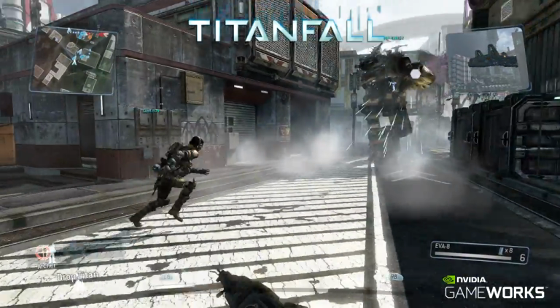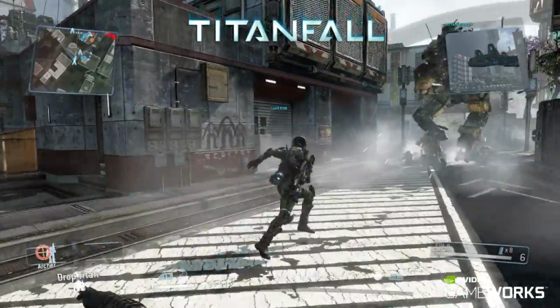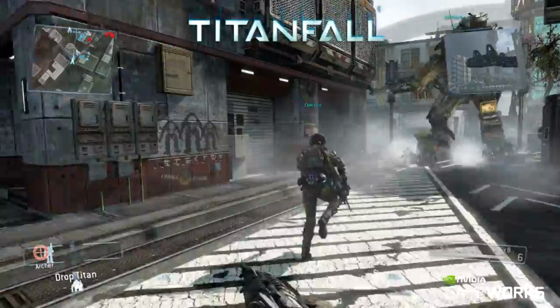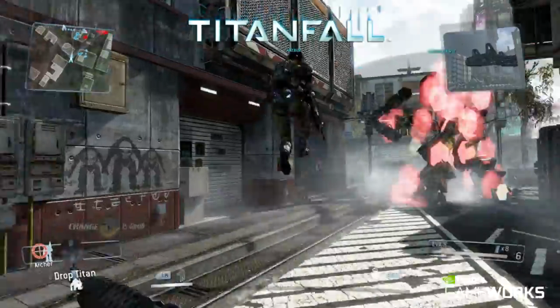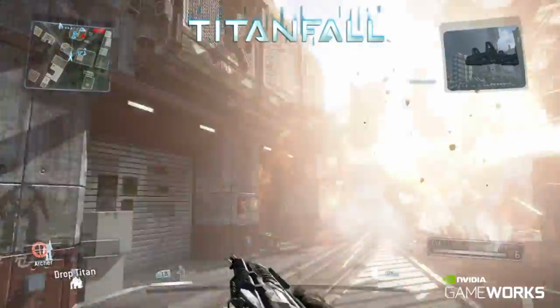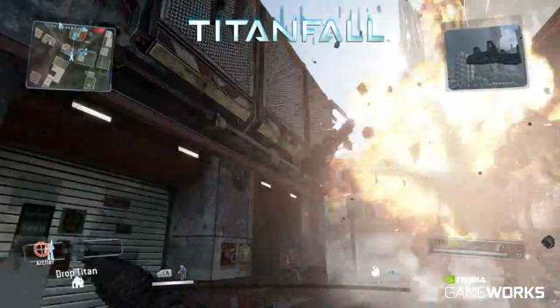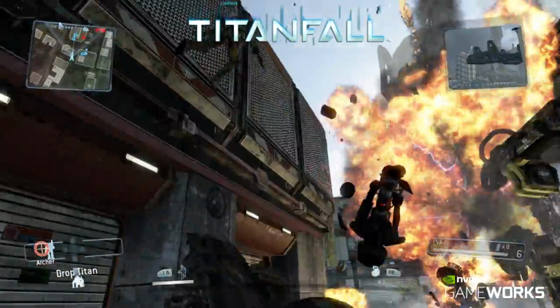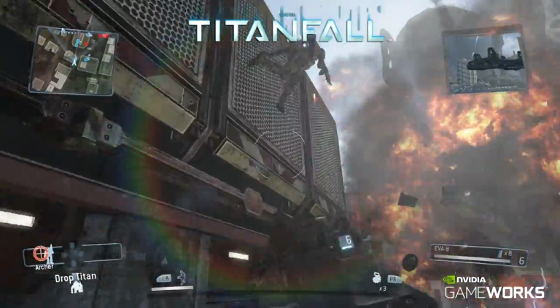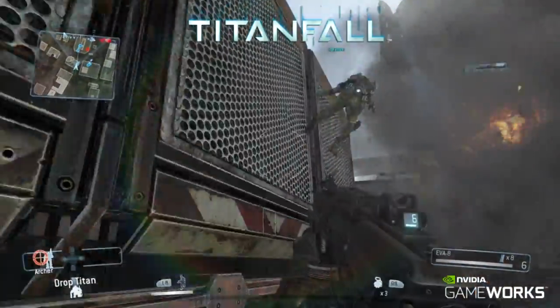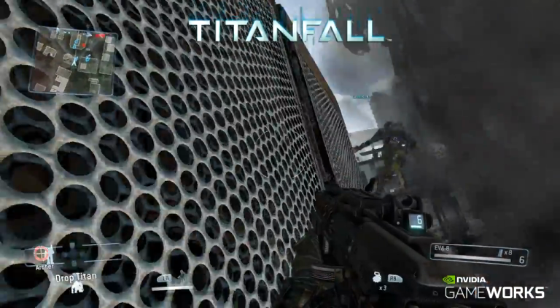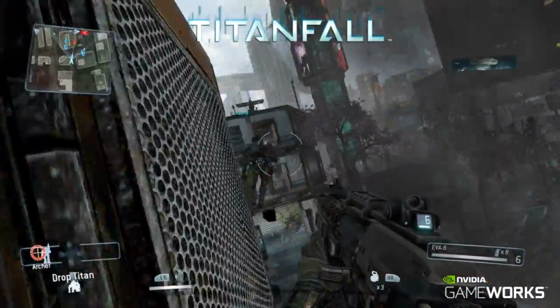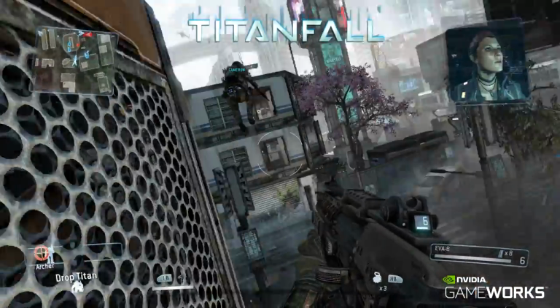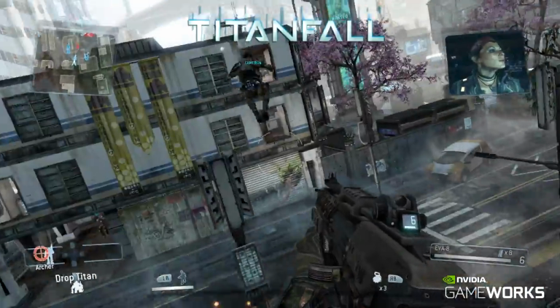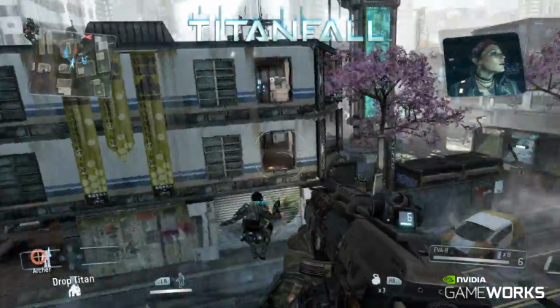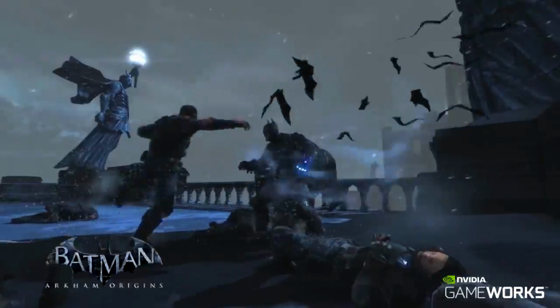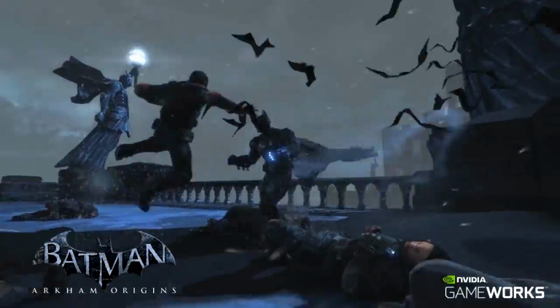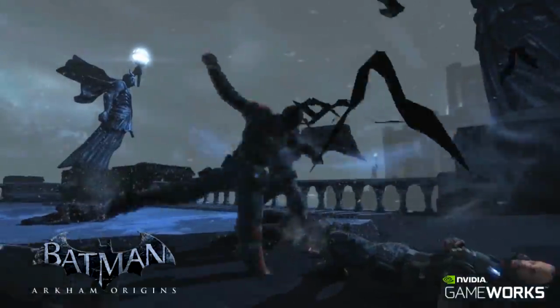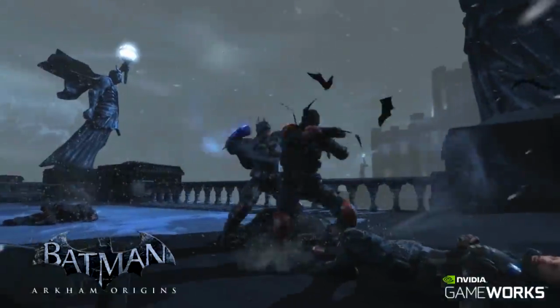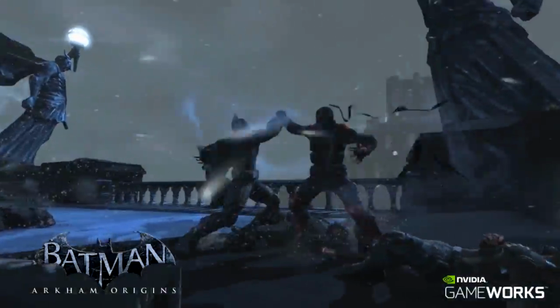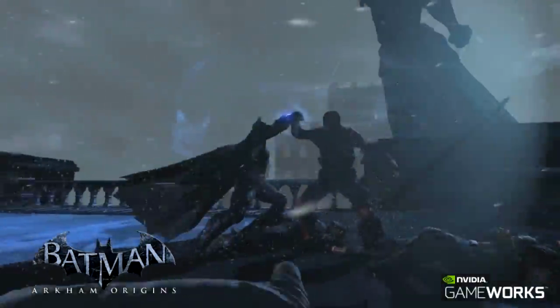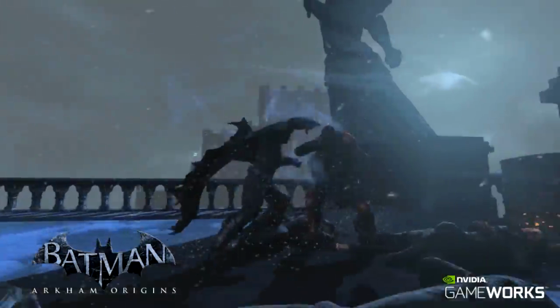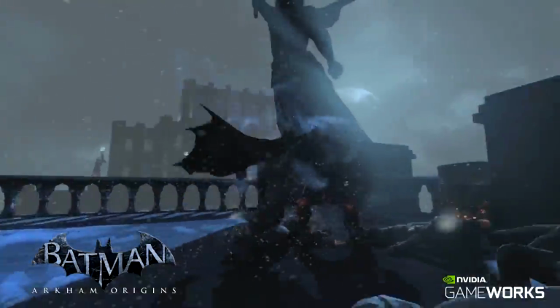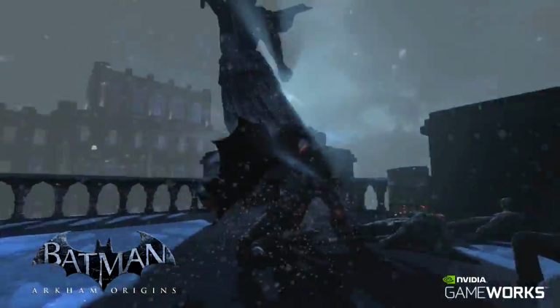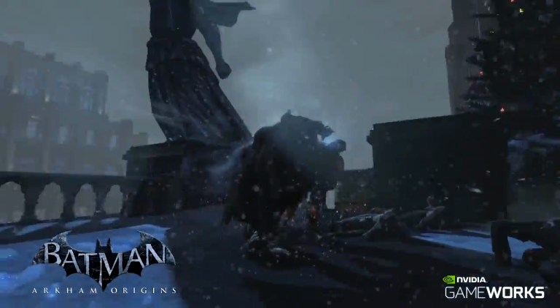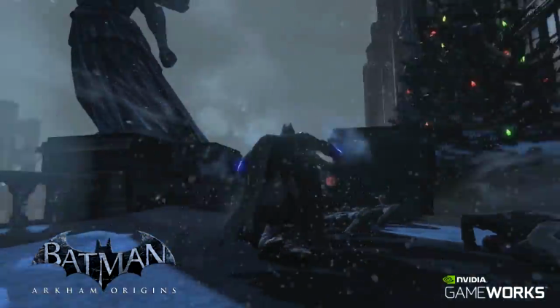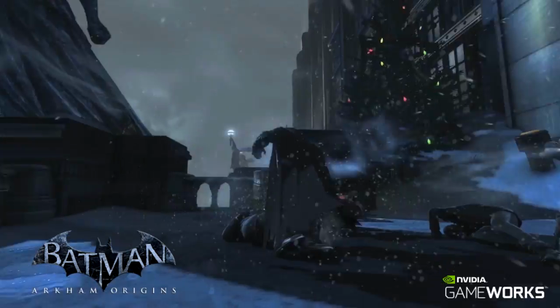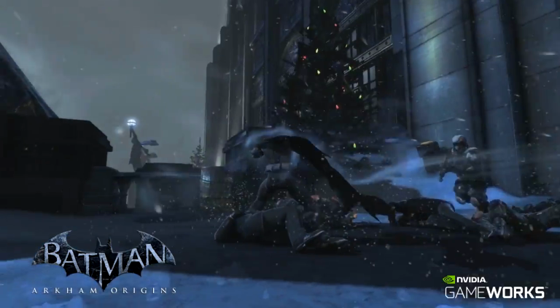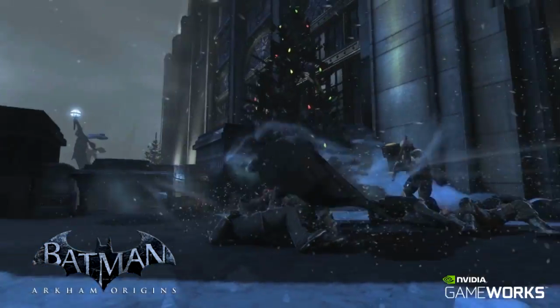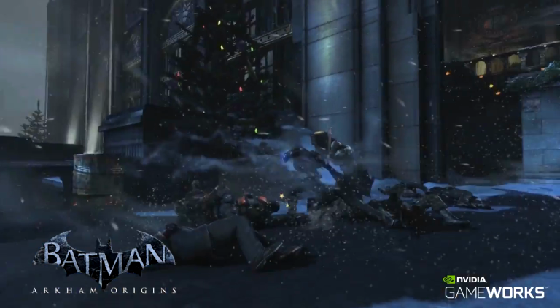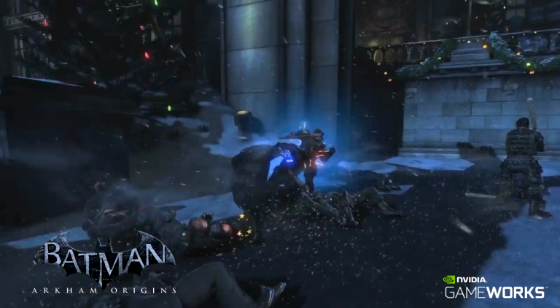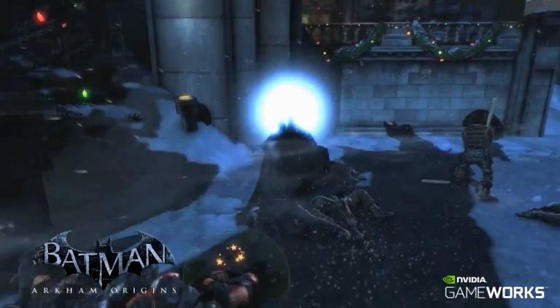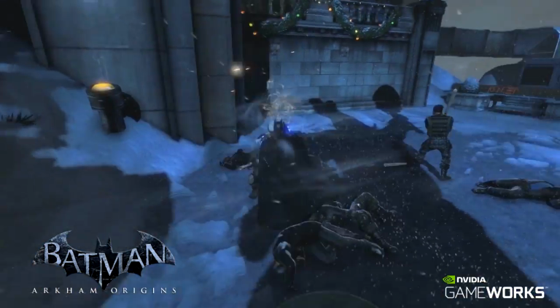NVIDIA GAMEWORKS pushes the limits of gaming, providing a more interactive and cinematic game experience, enabling next-gen gaming for current games.